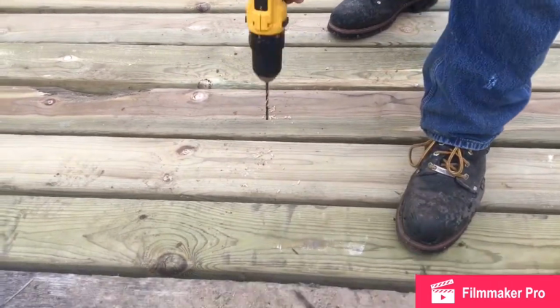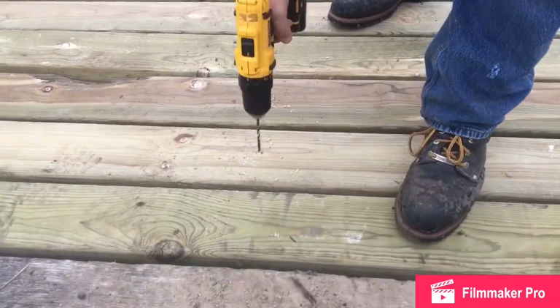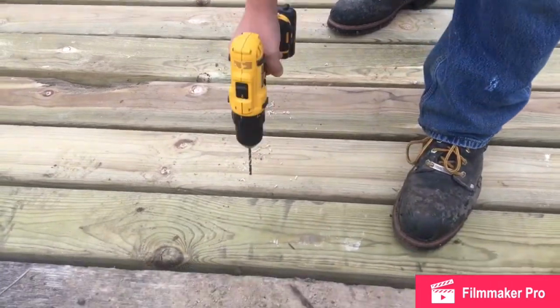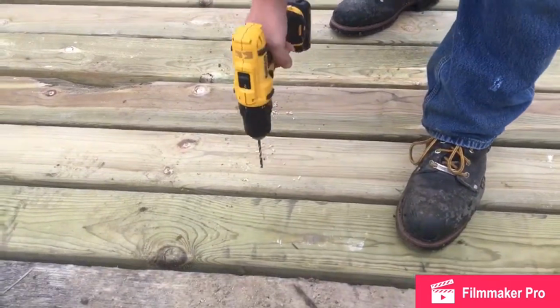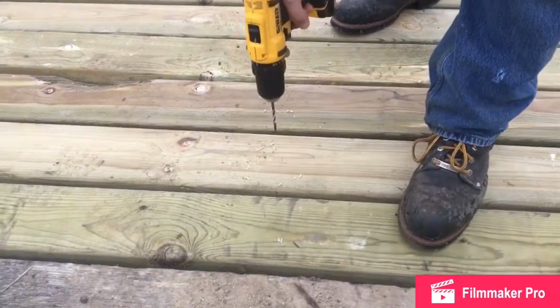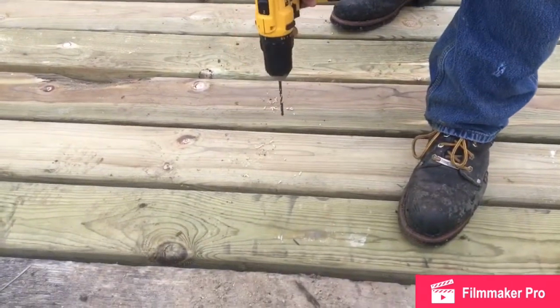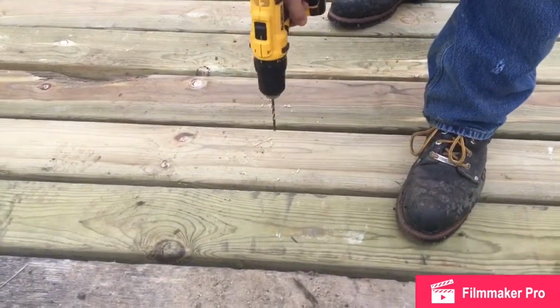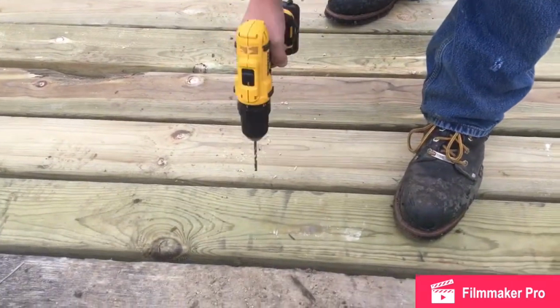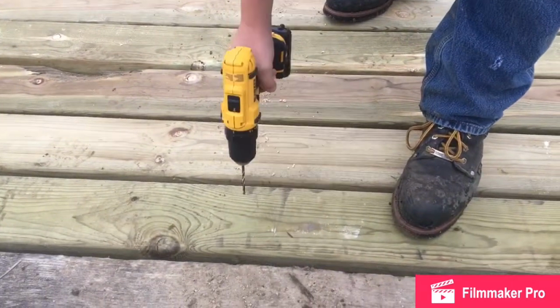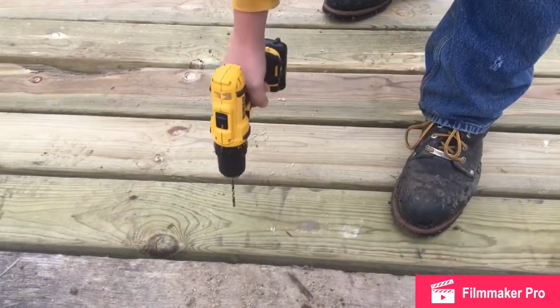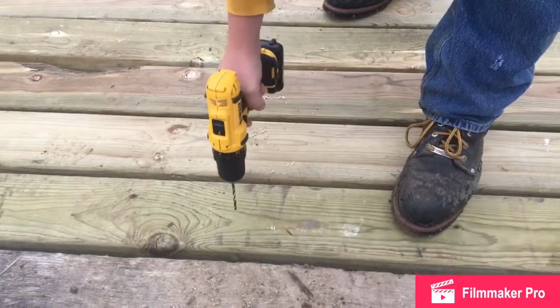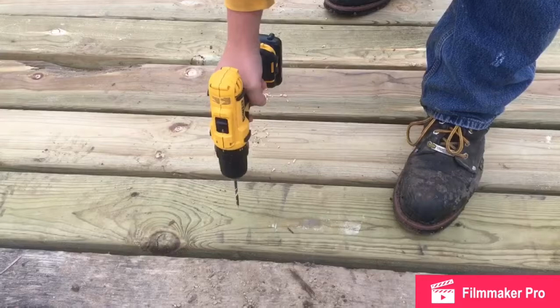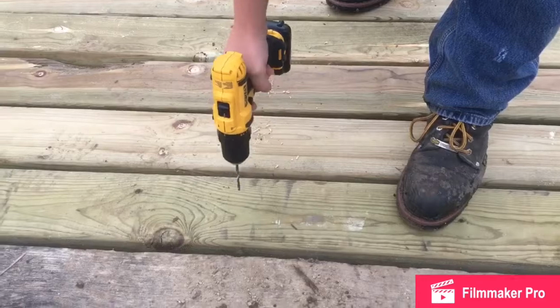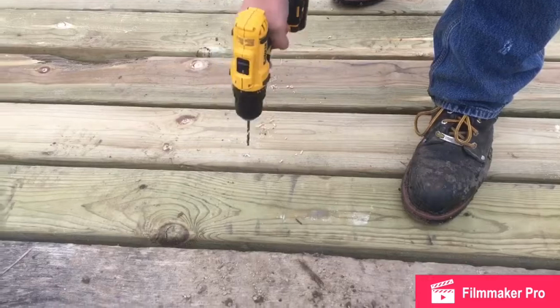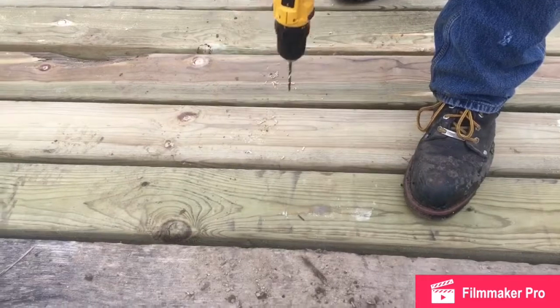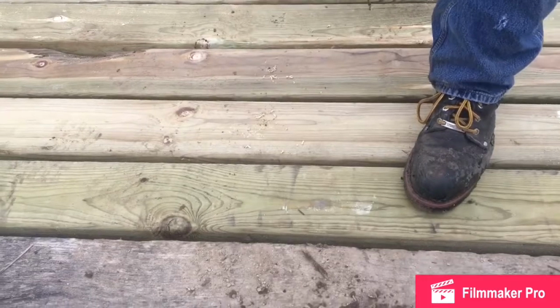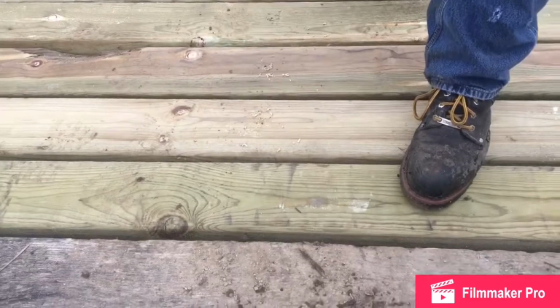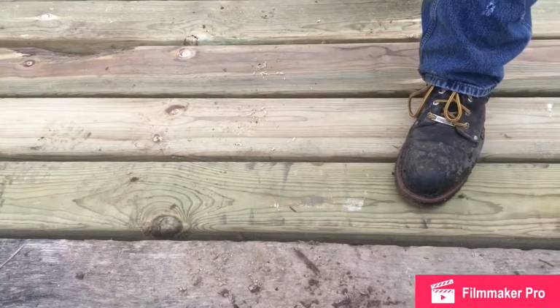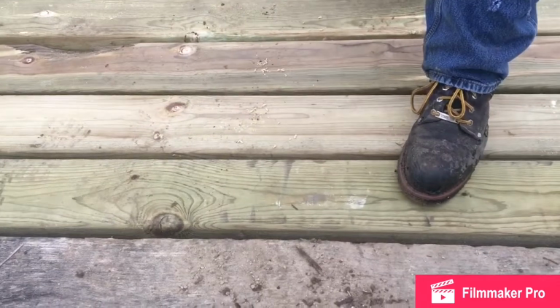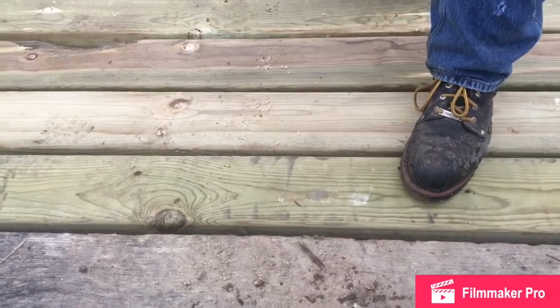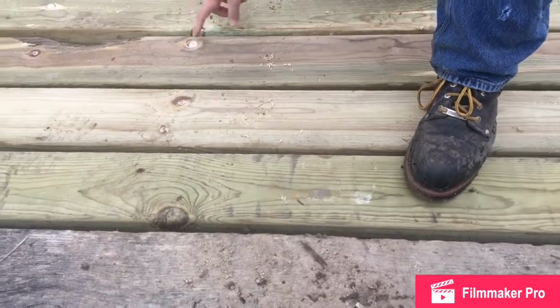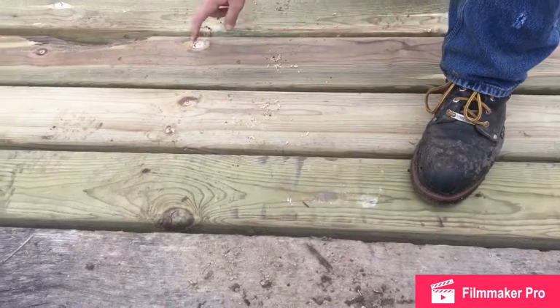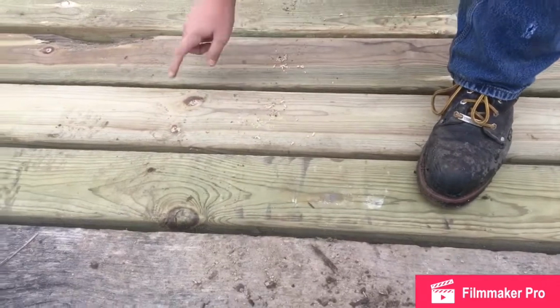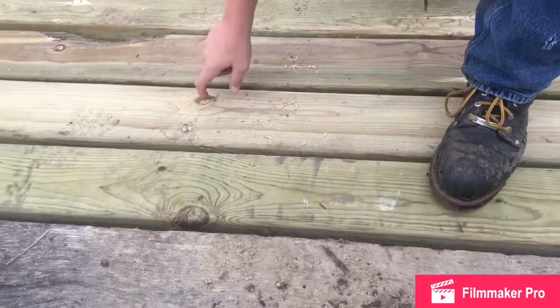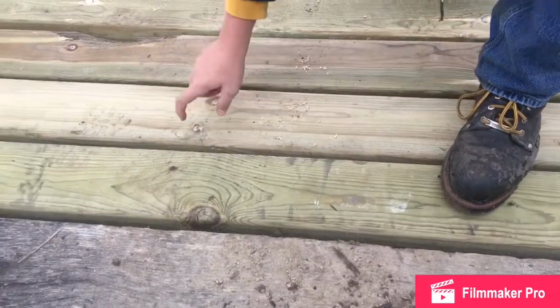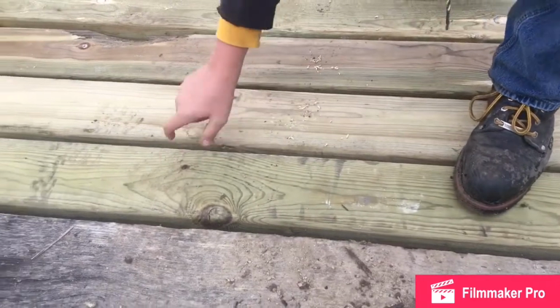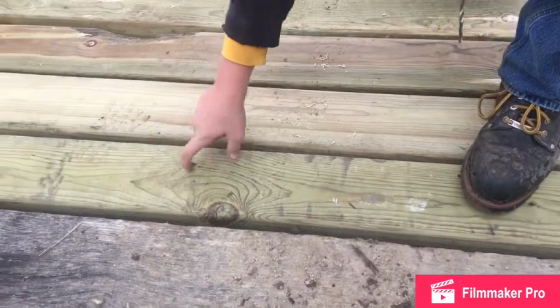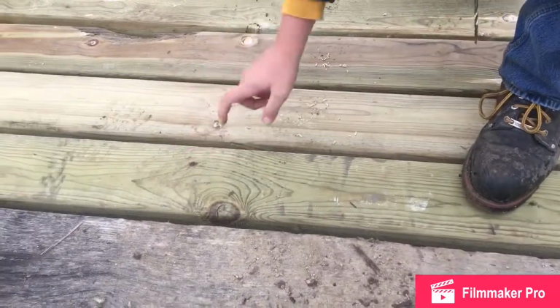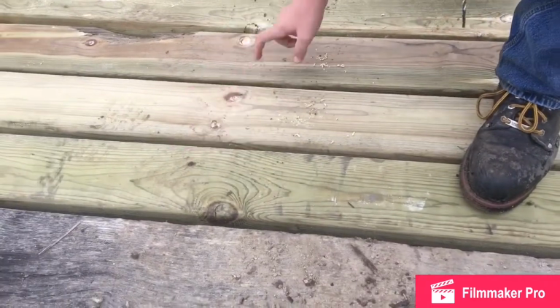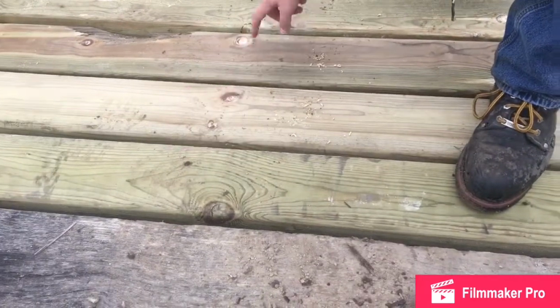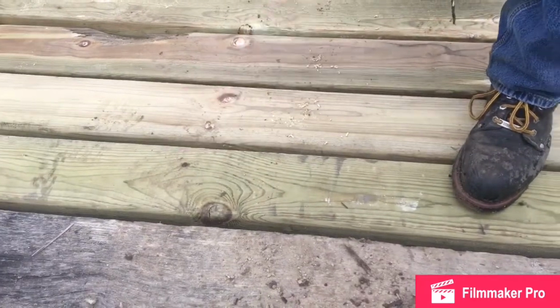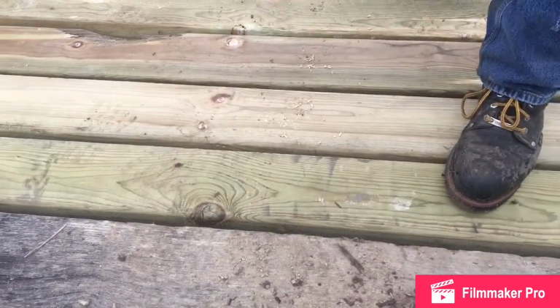Don't drill the knots, because that's where it's going to break.